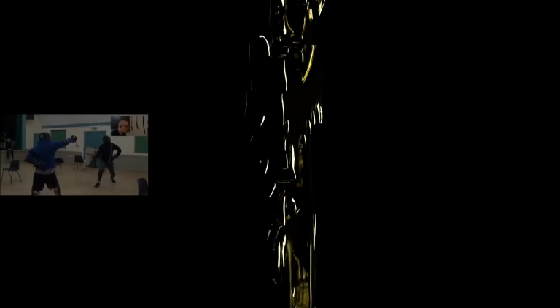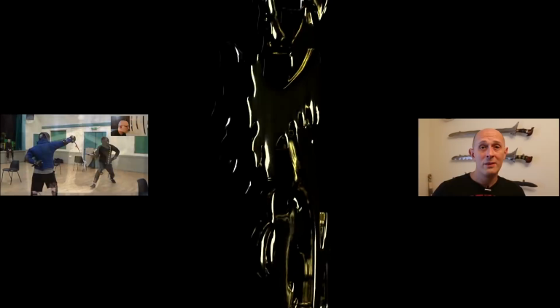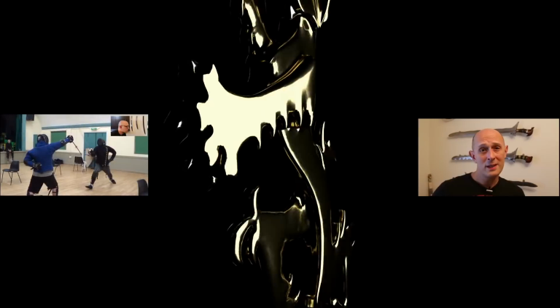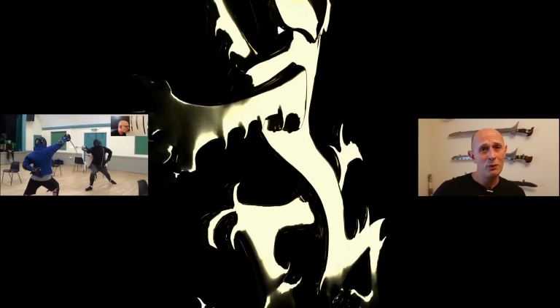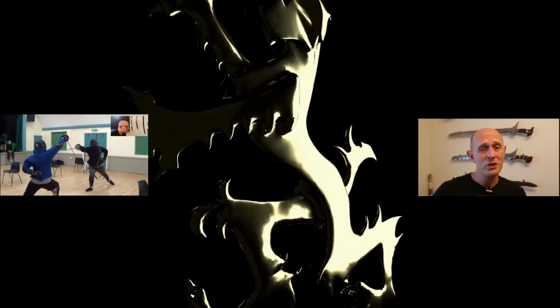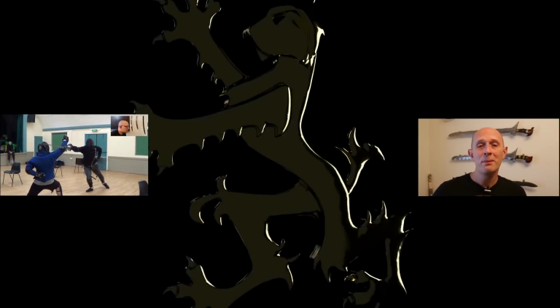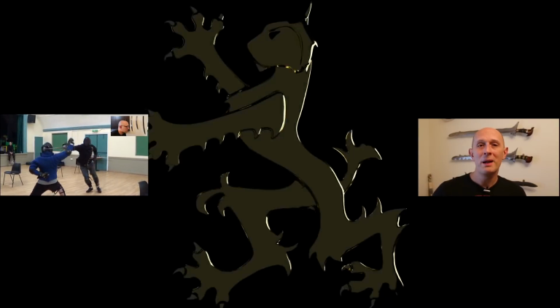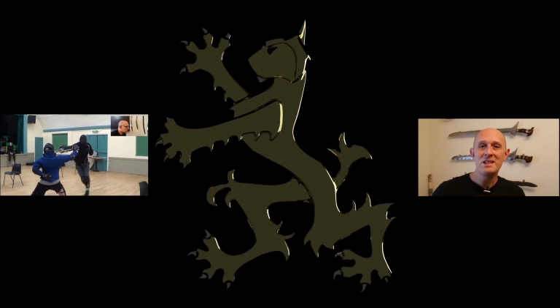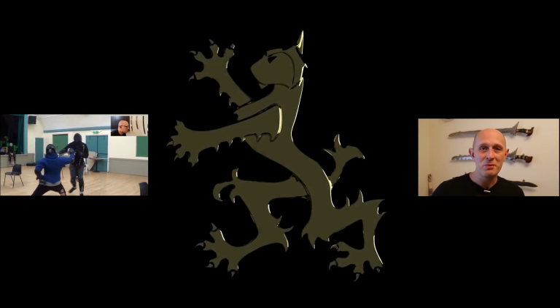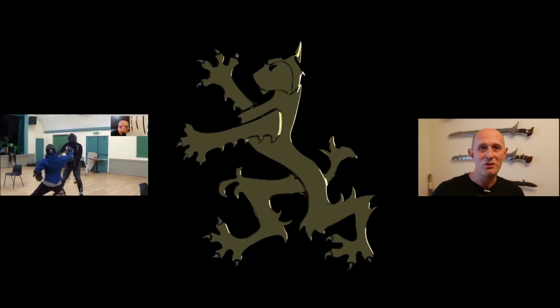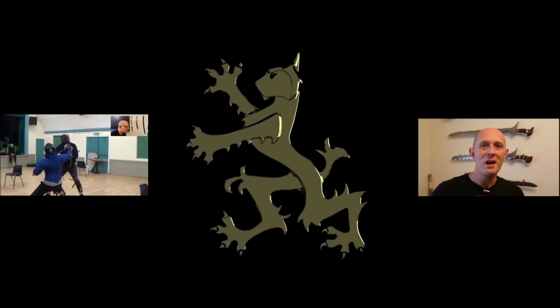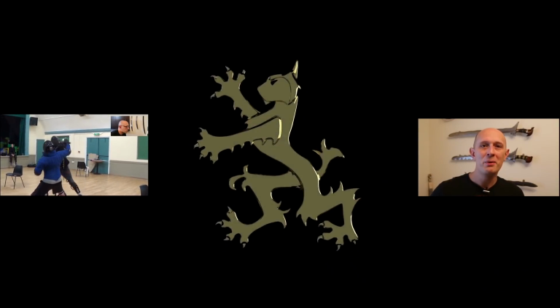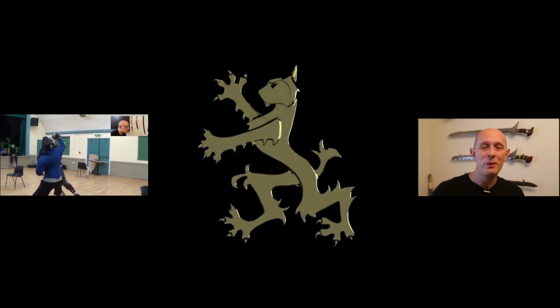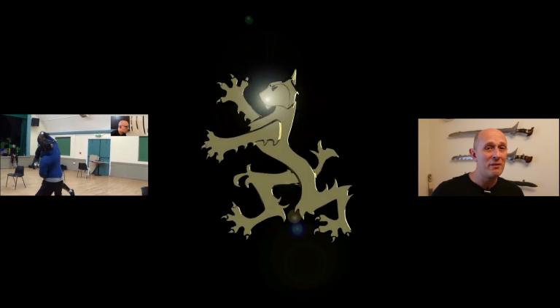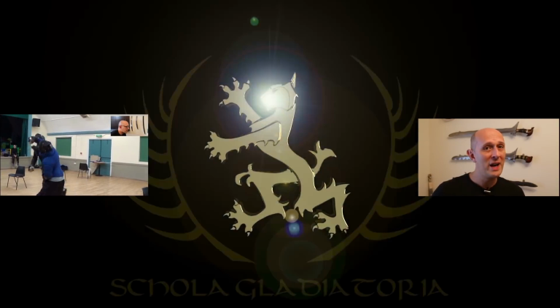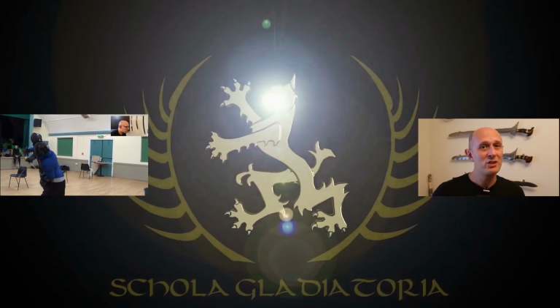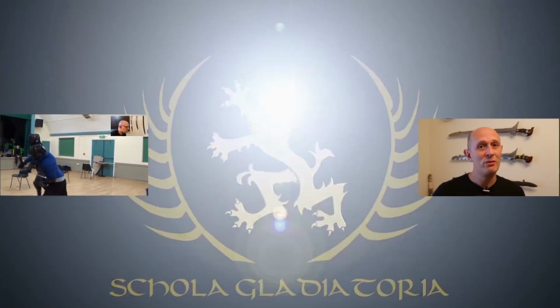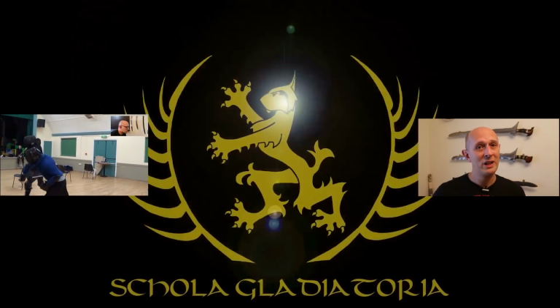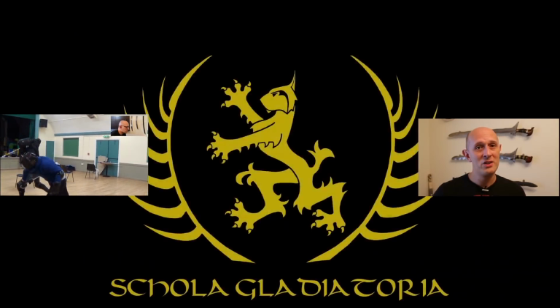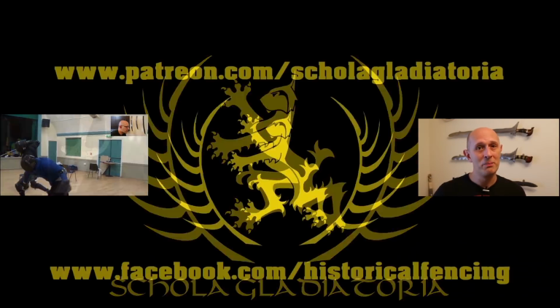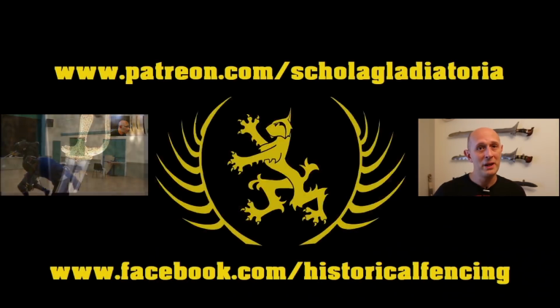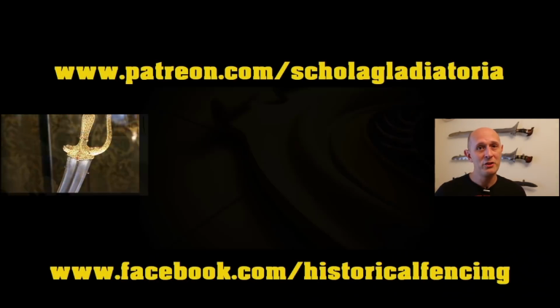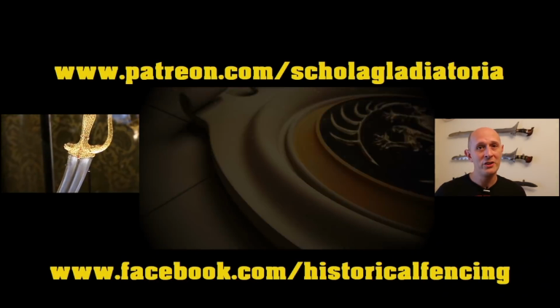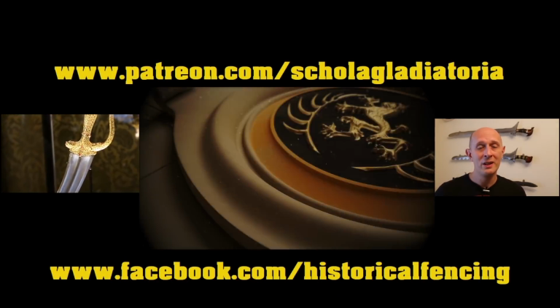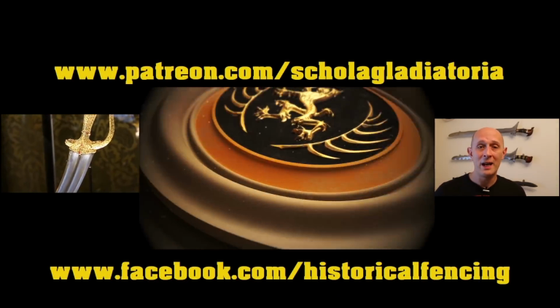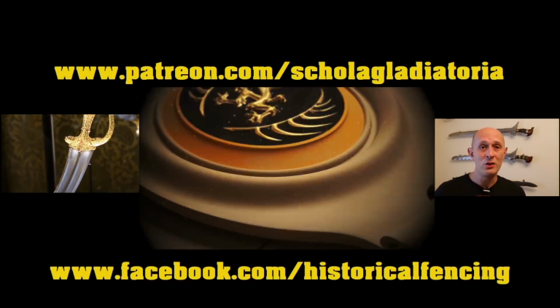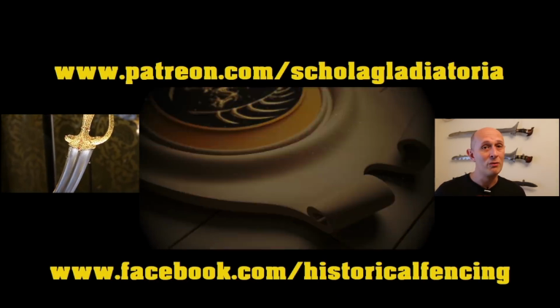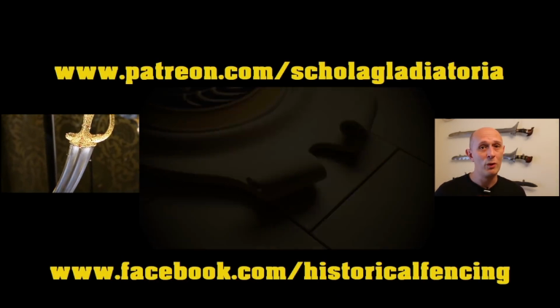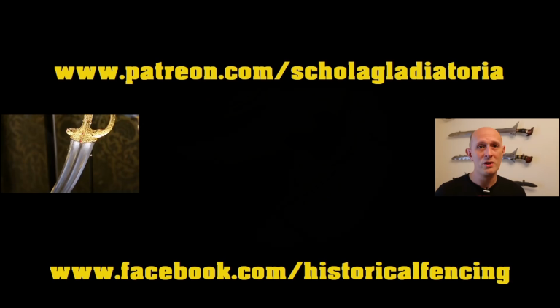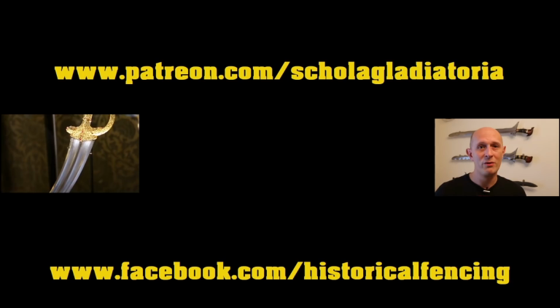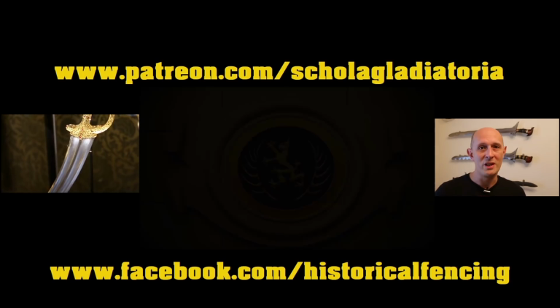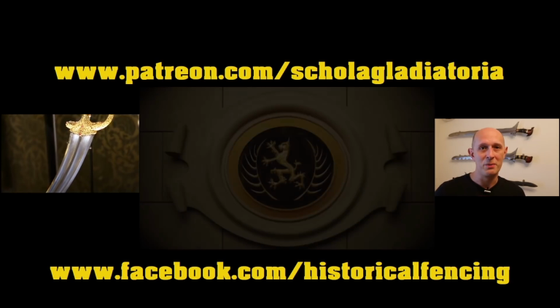Thanks for watching. Please subscribe — we have extra videos on Patreon and you can follow us on Facebook.